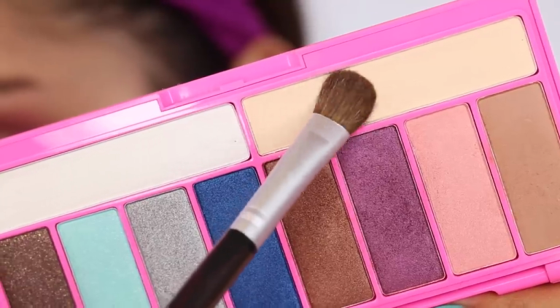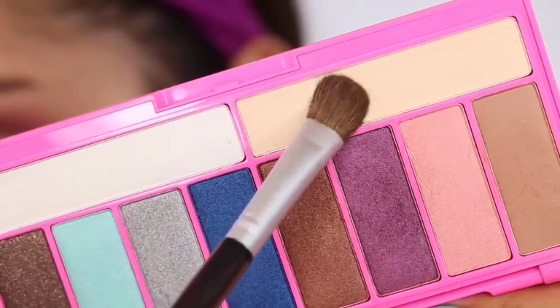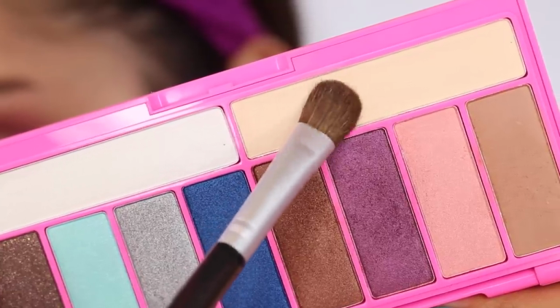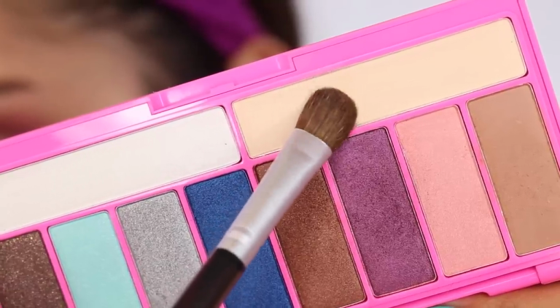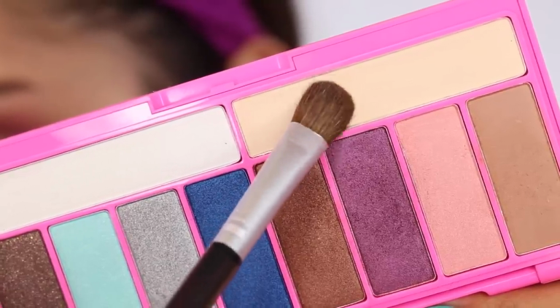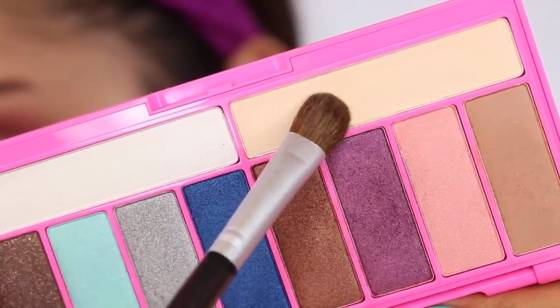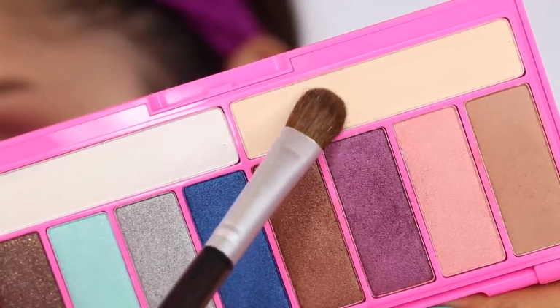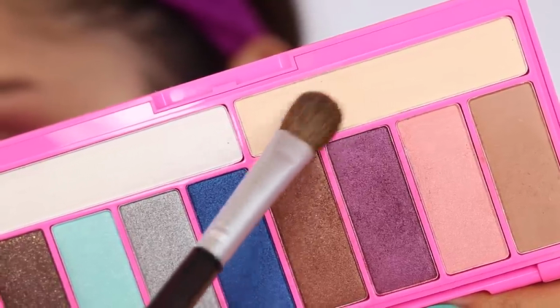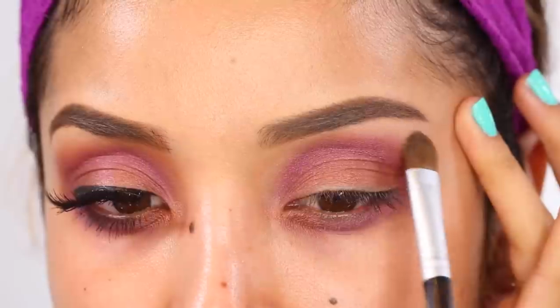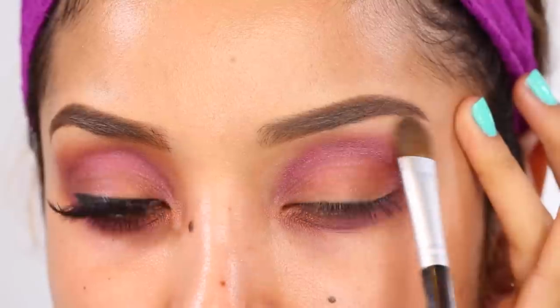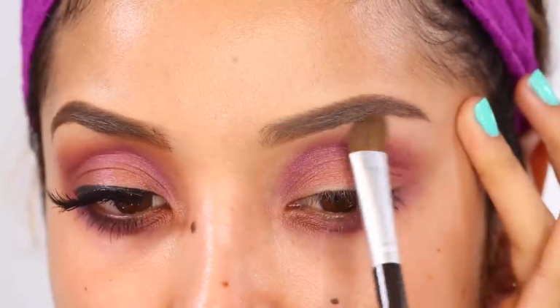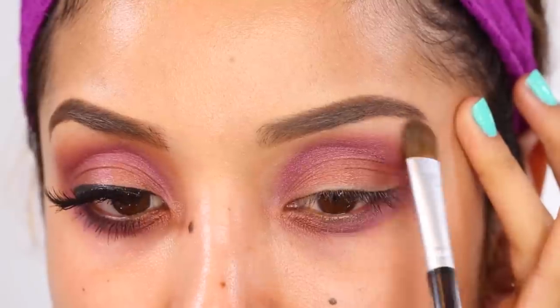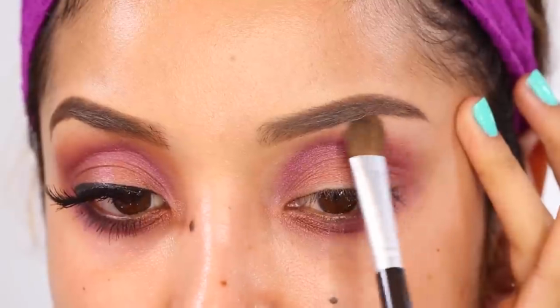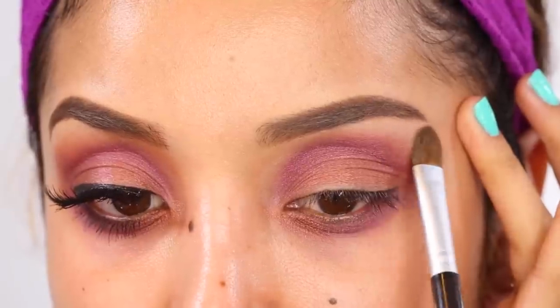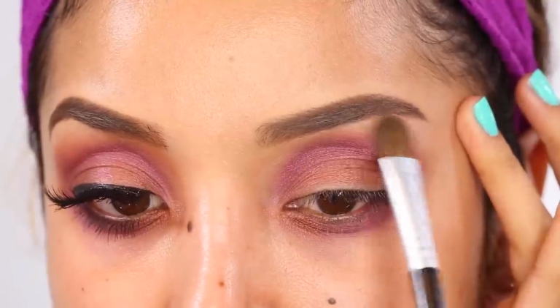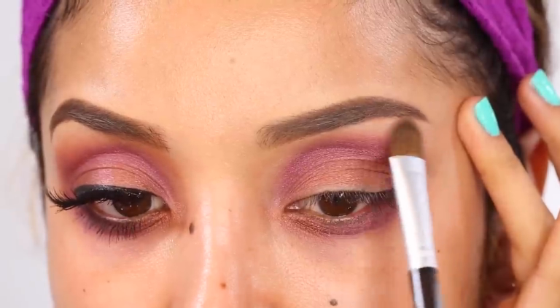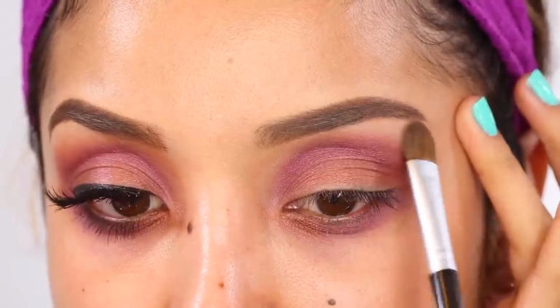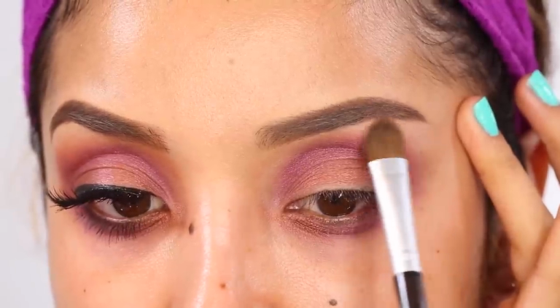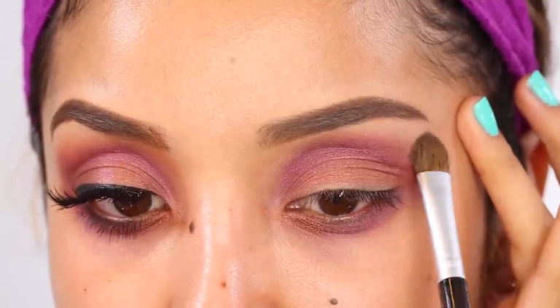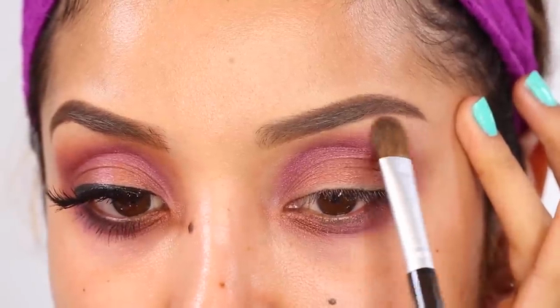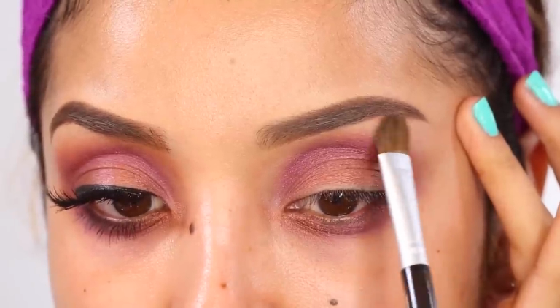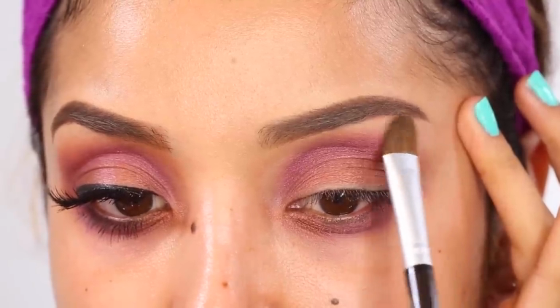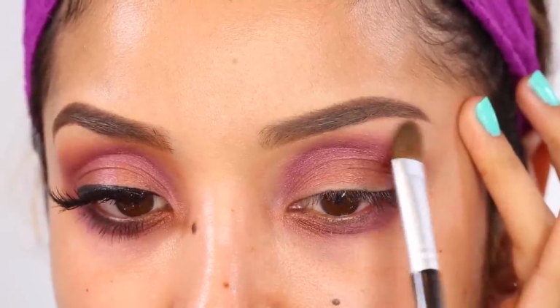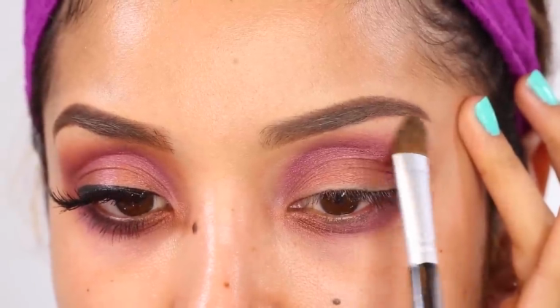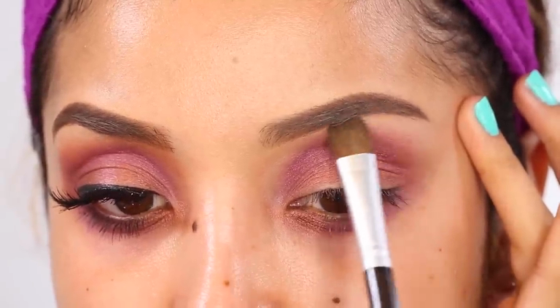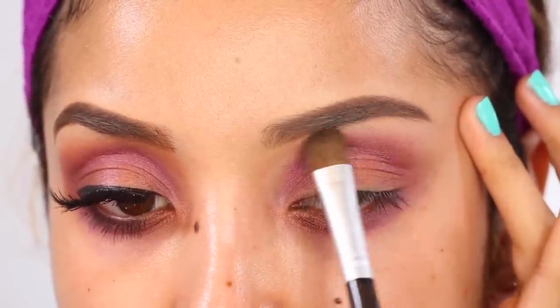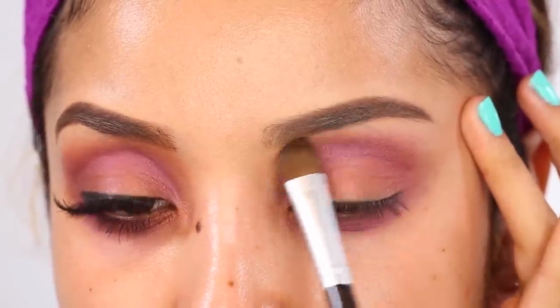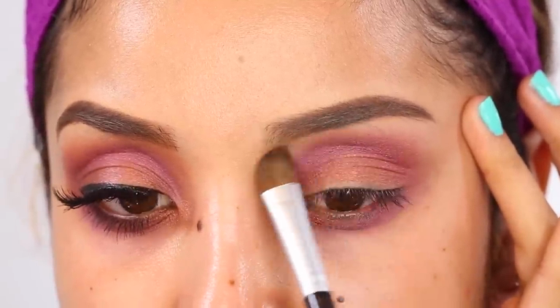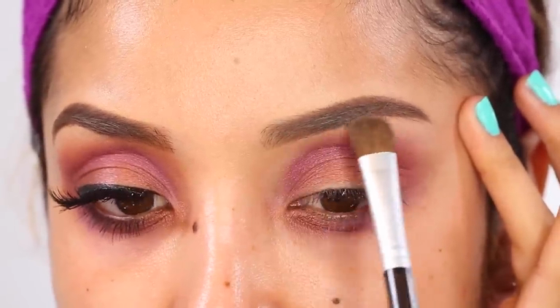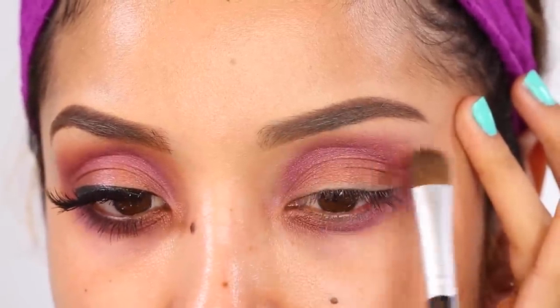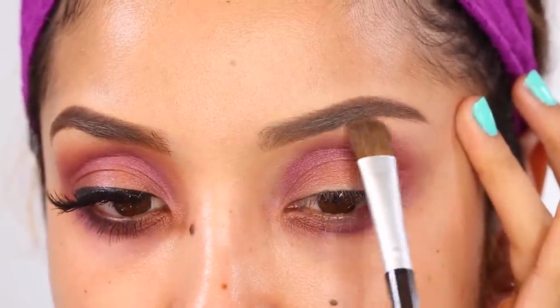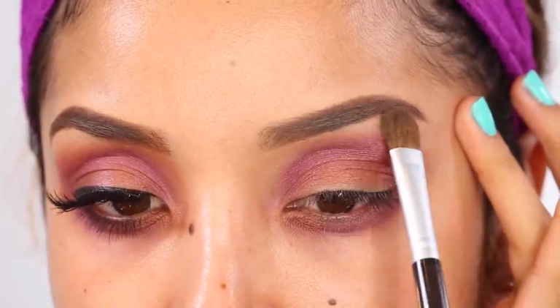I'm taking a flat shader brush once again, and this time it's for the highlight color, which is going to go right underneath the highest part of my eyebrow.